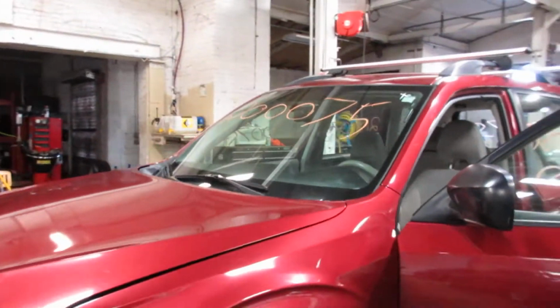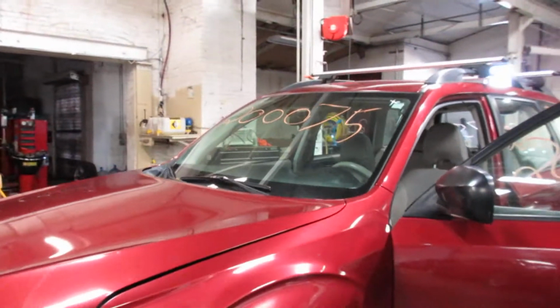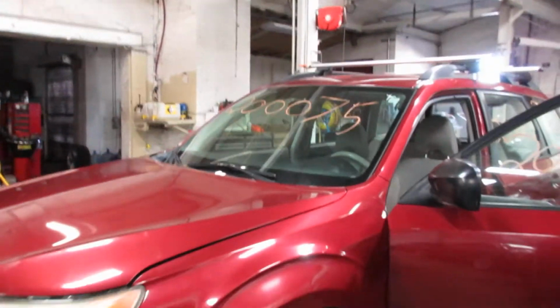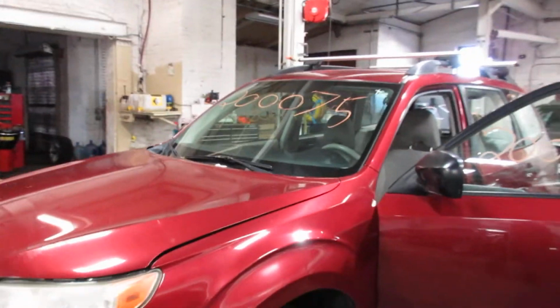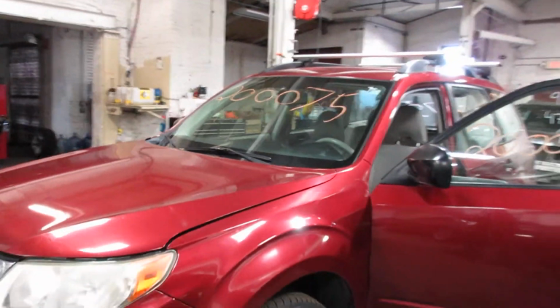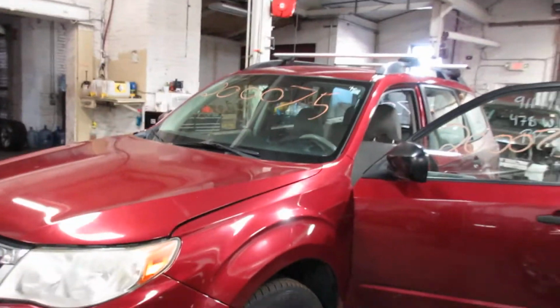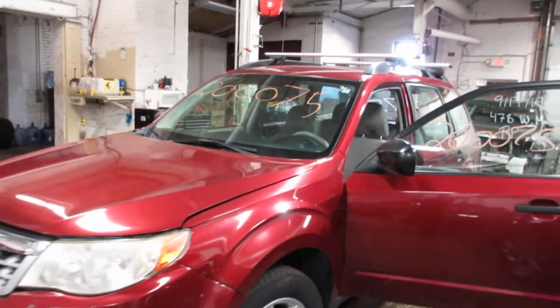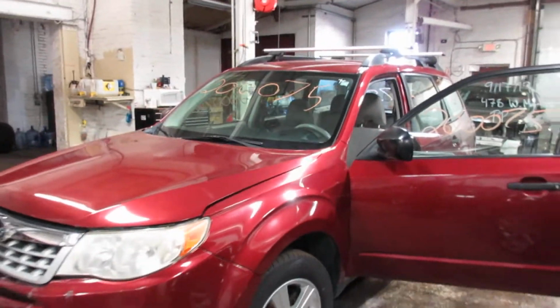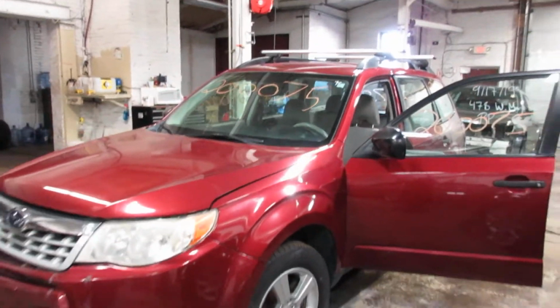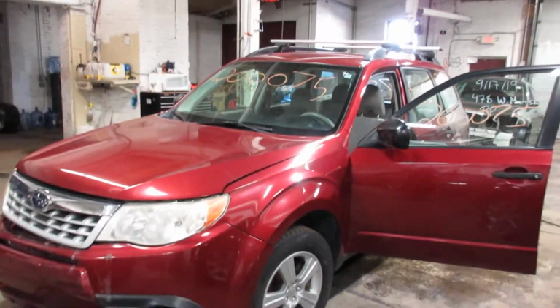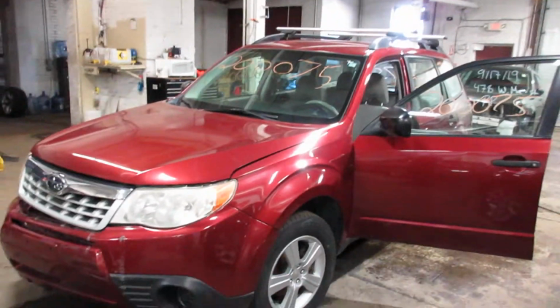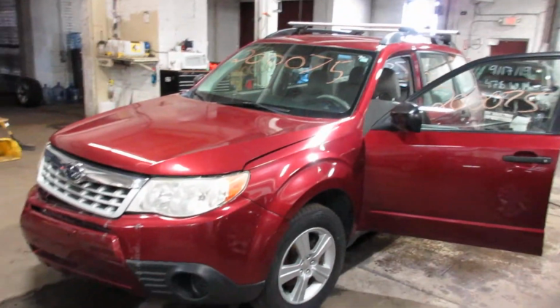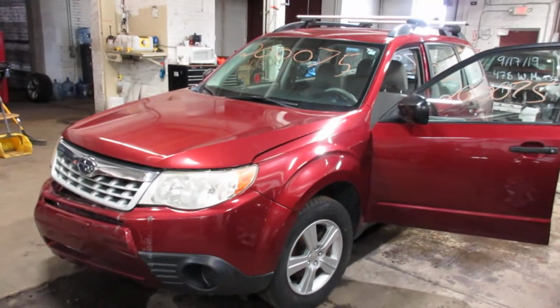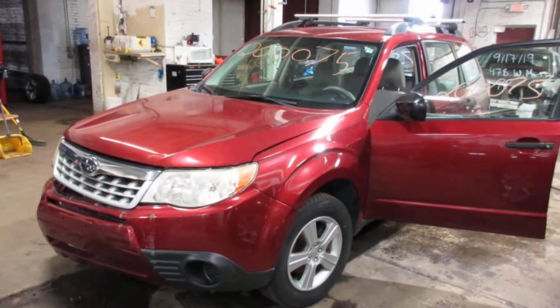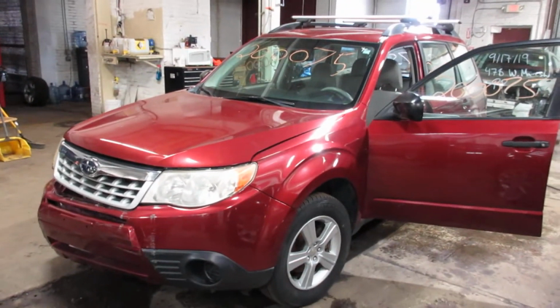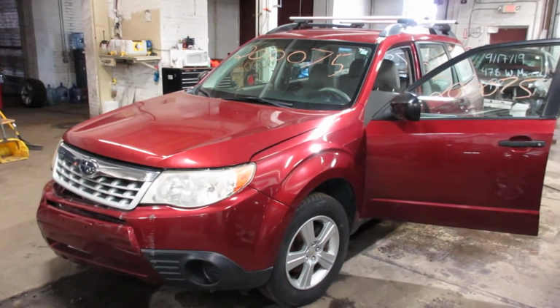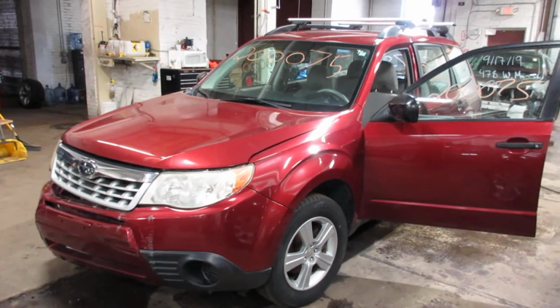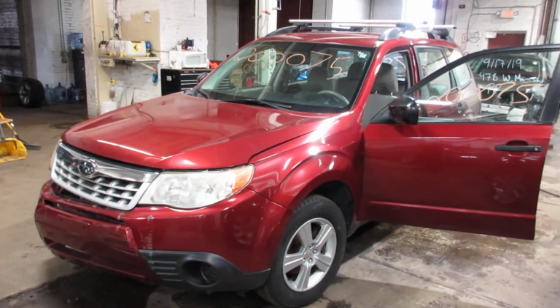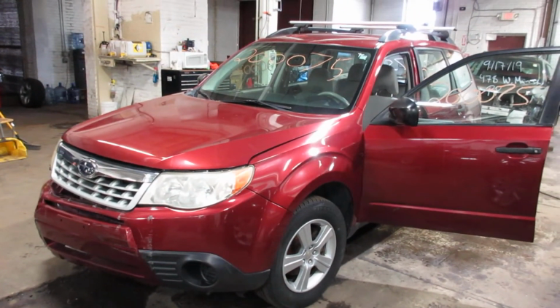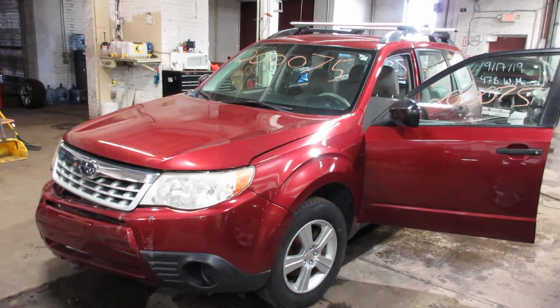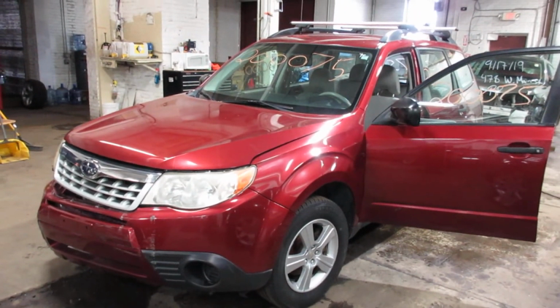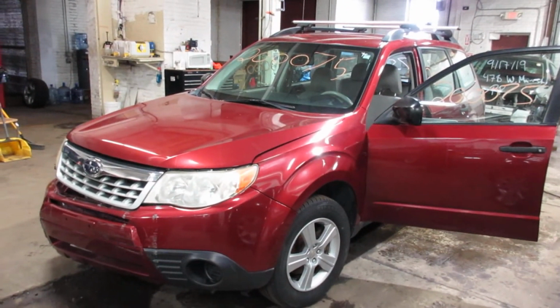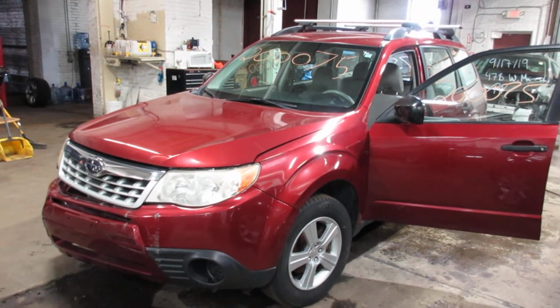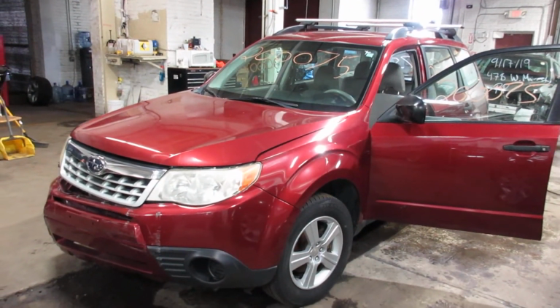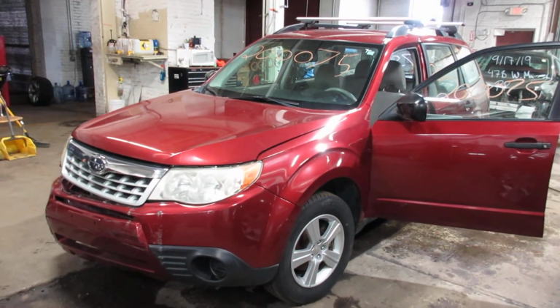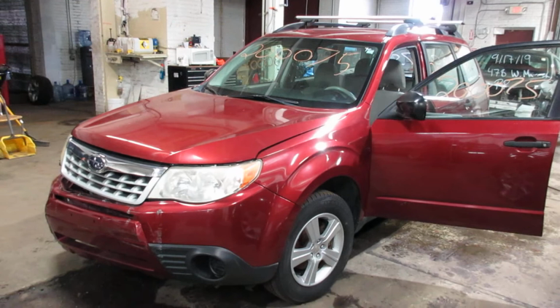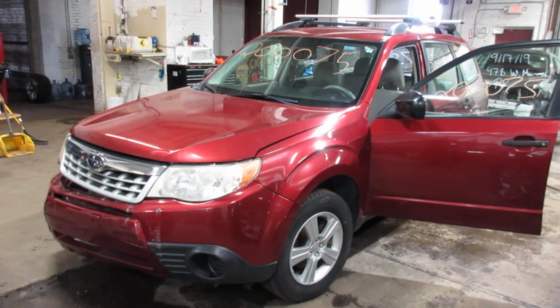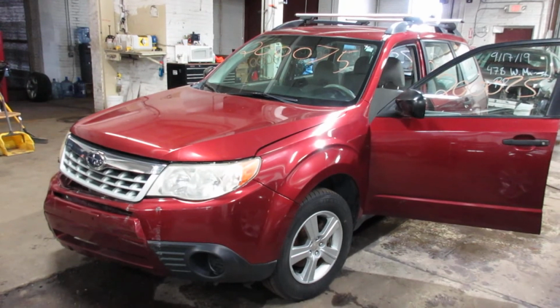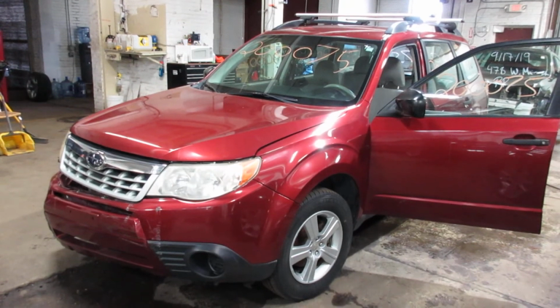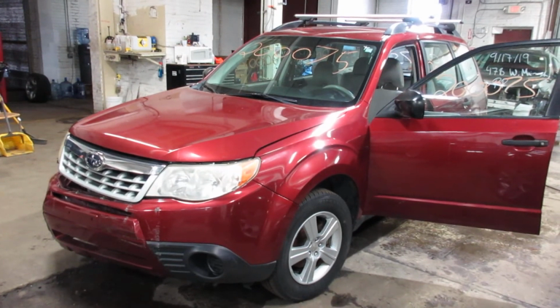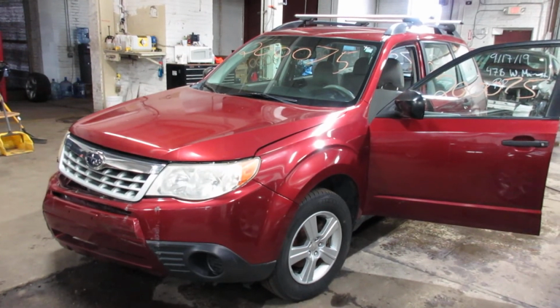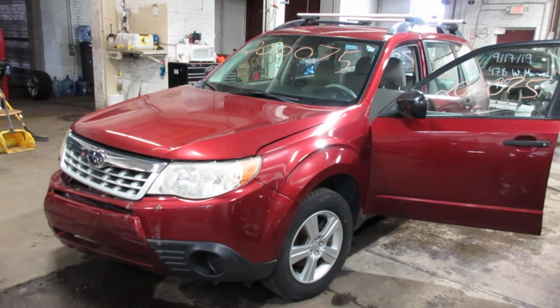So if you need any parts for this vehicle or any other, you can visit us at Tom's 4 and Auto. Thank you.